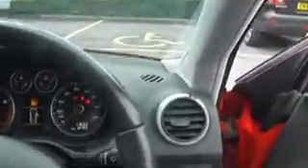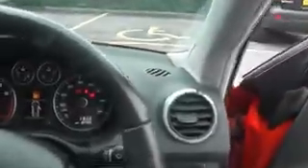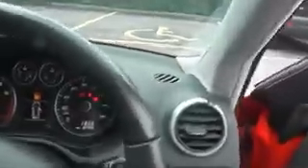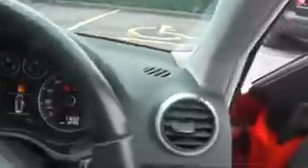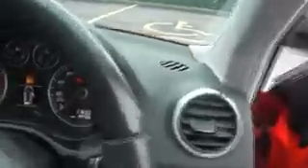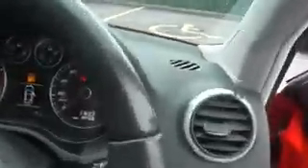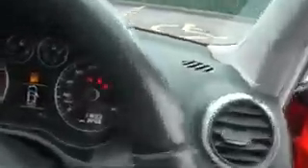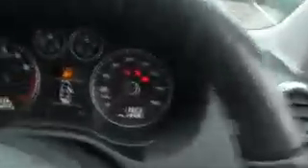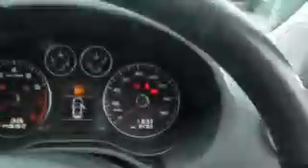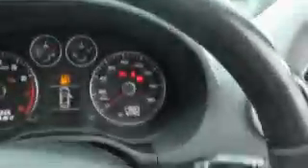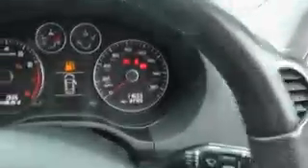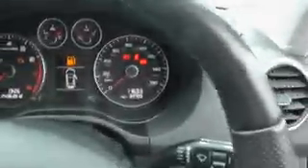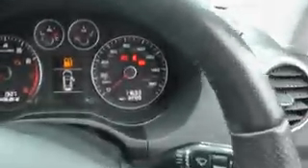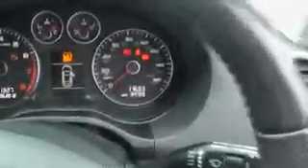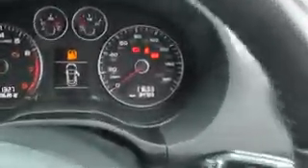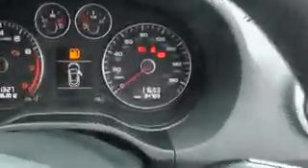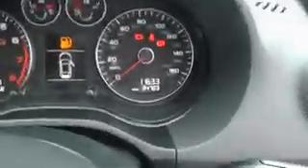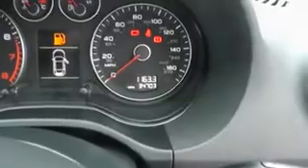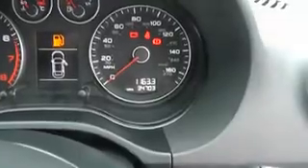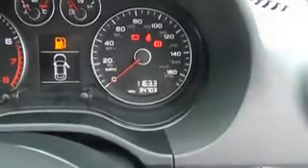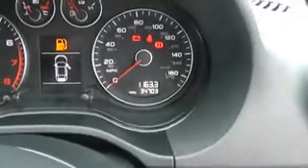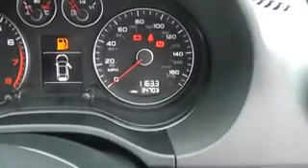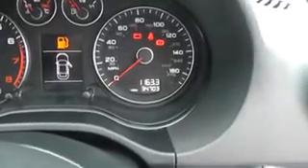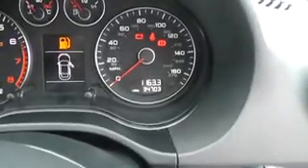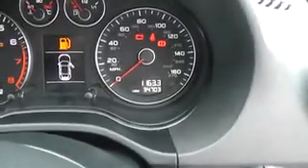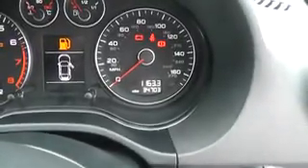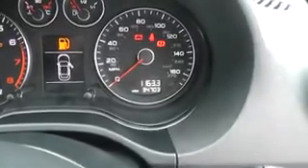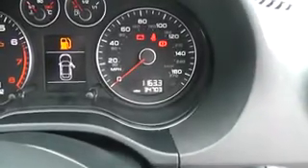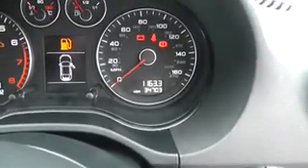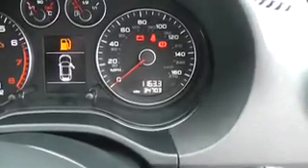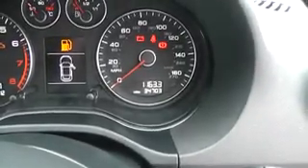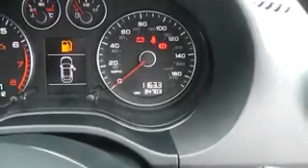This vehicle is an 08/58 plate, by the way, which has covered 34,703 miles.